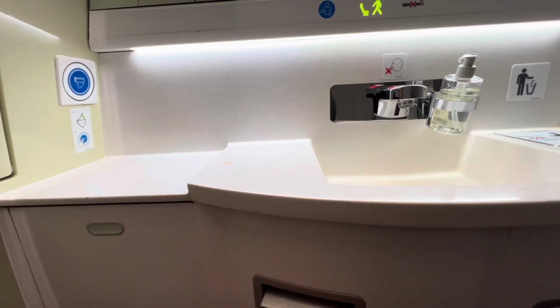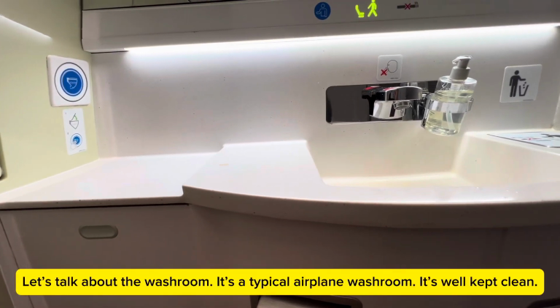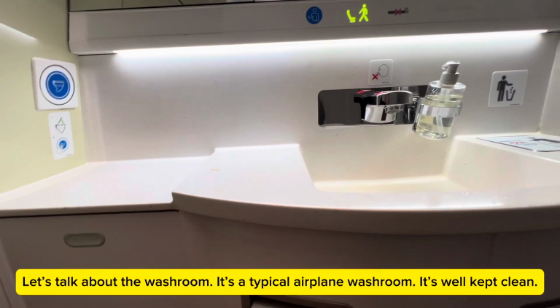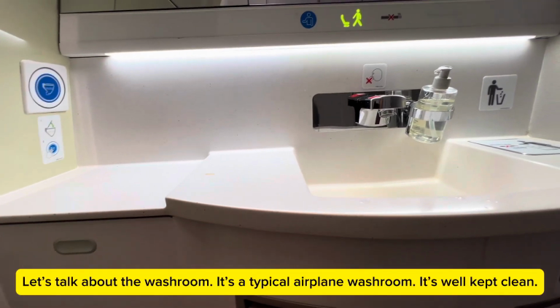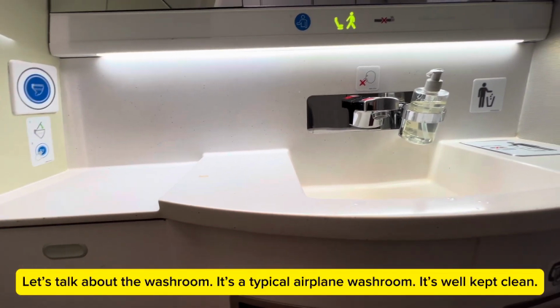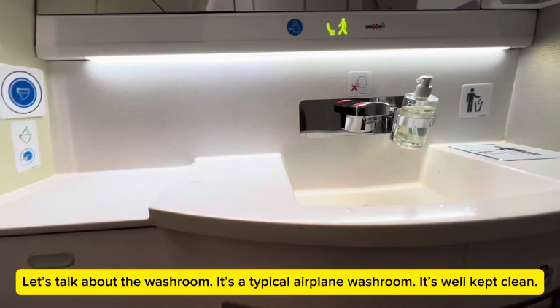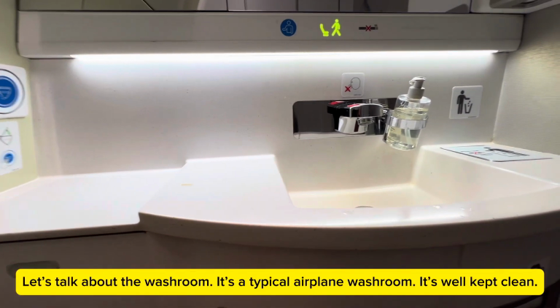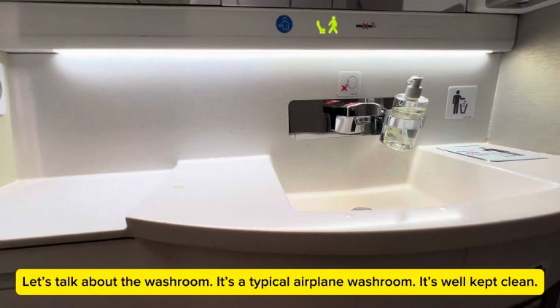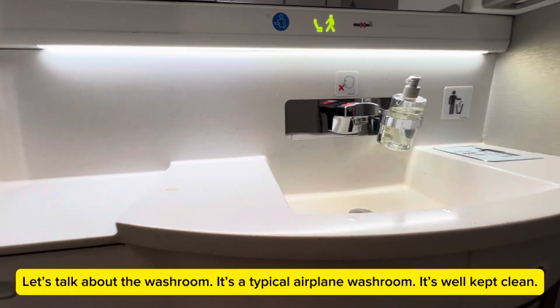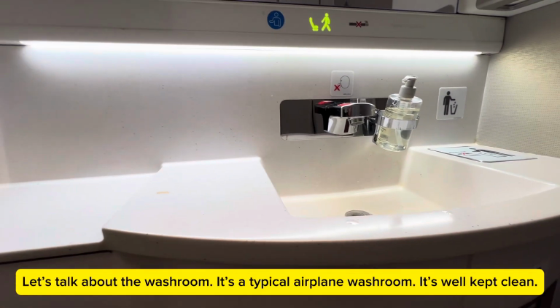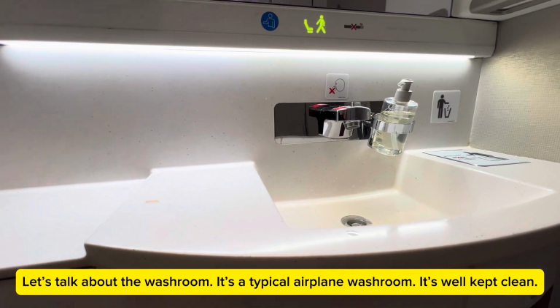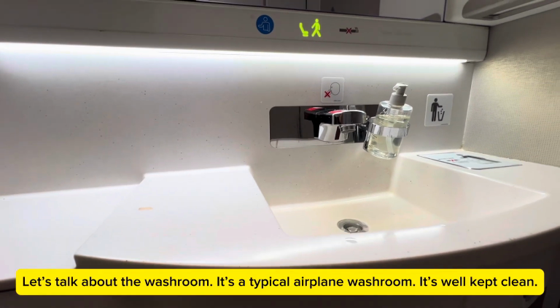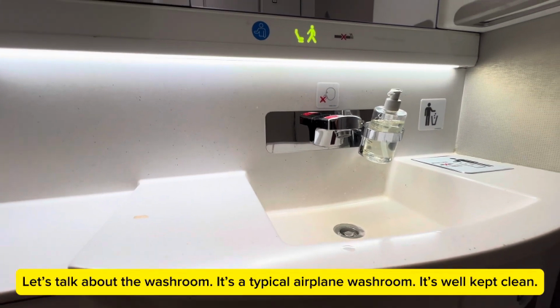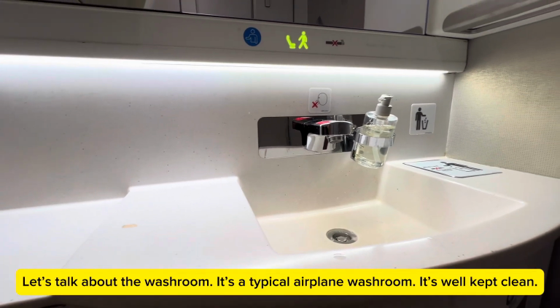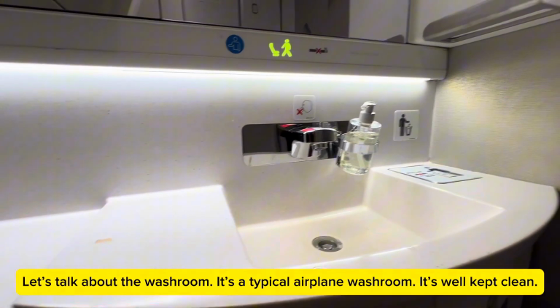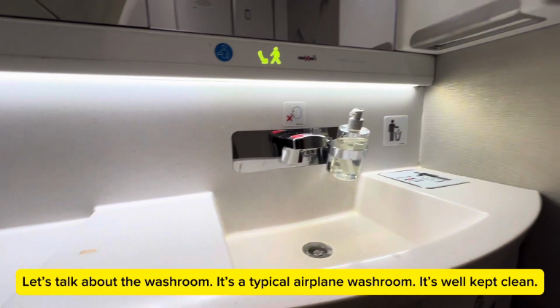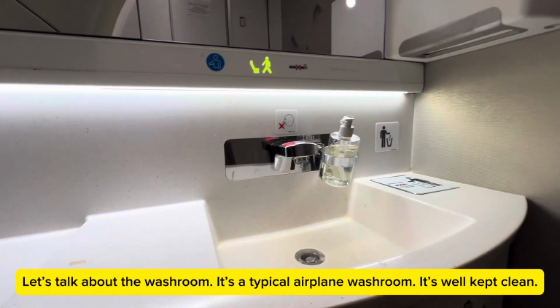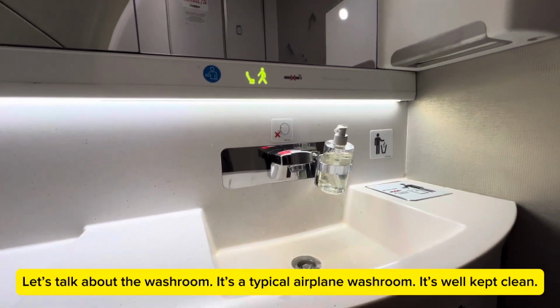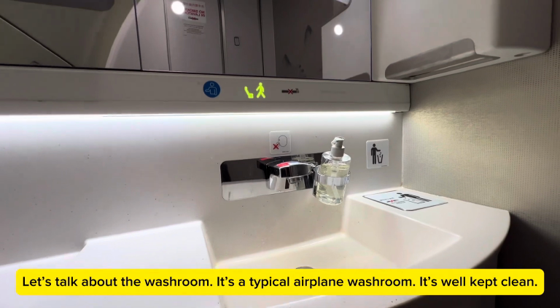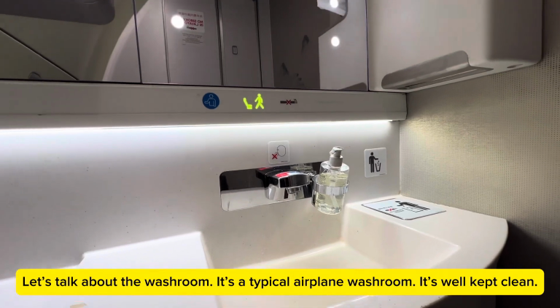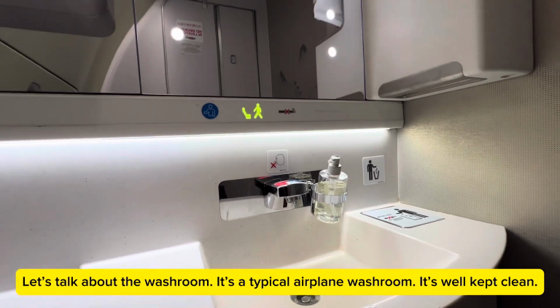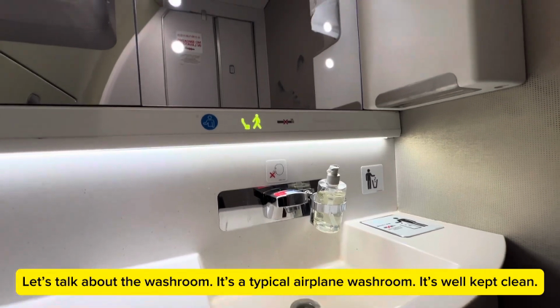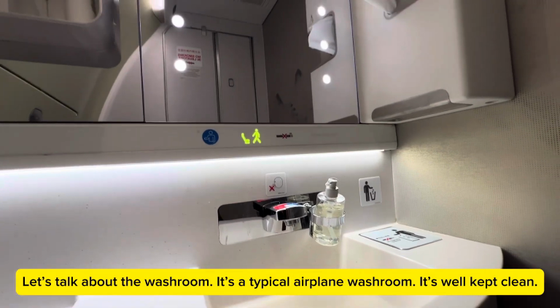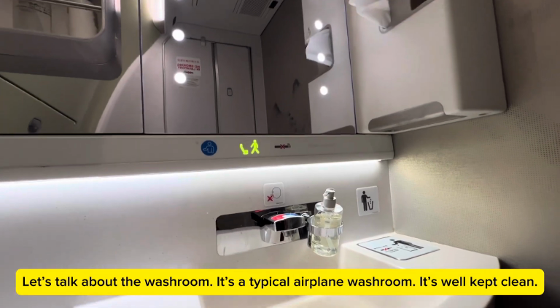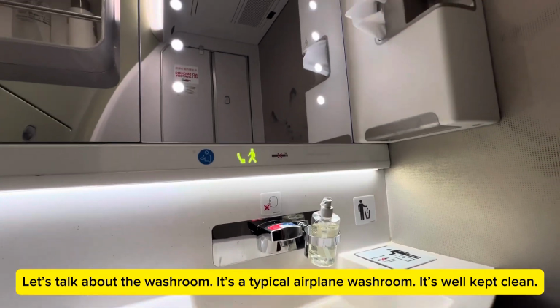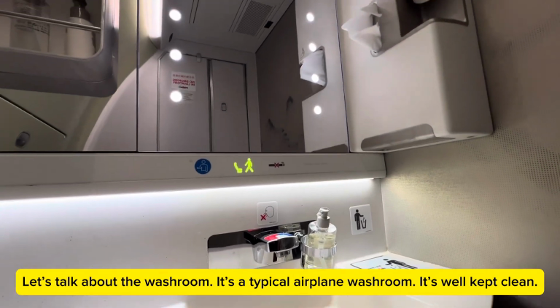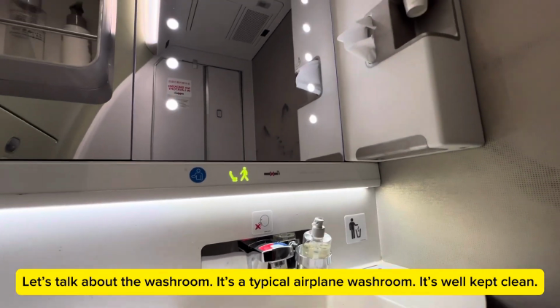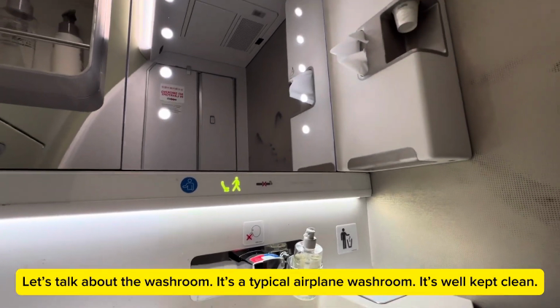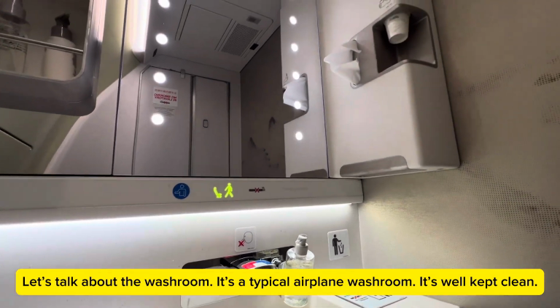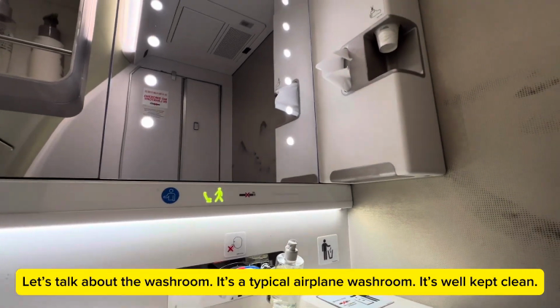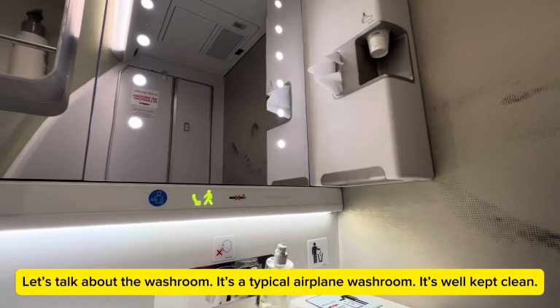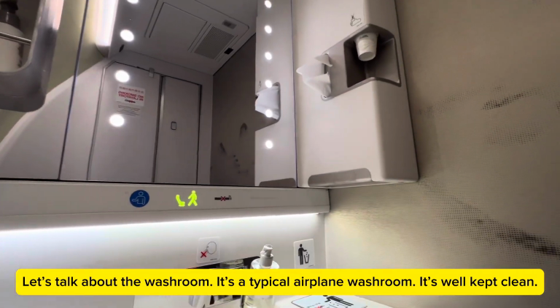Let's talk about the washroom. It's a typical airplane washroom but it's well kept and clean.